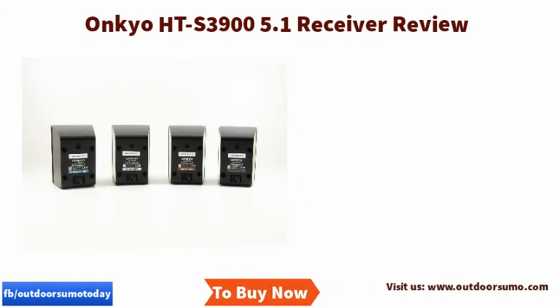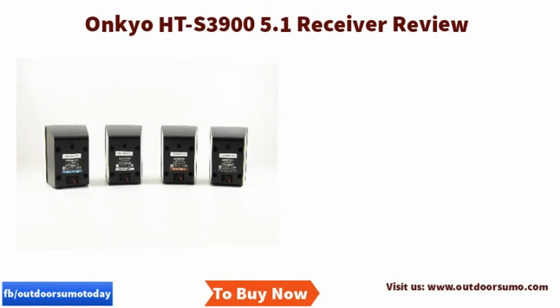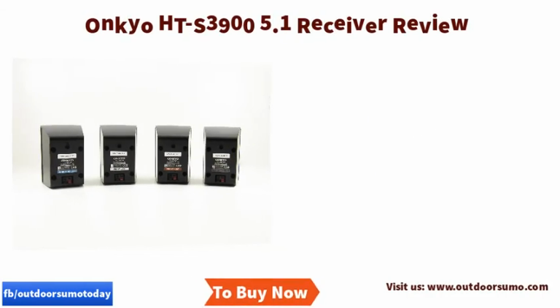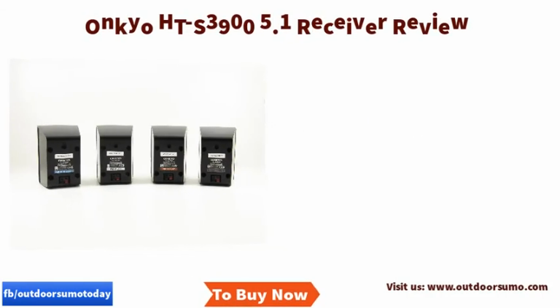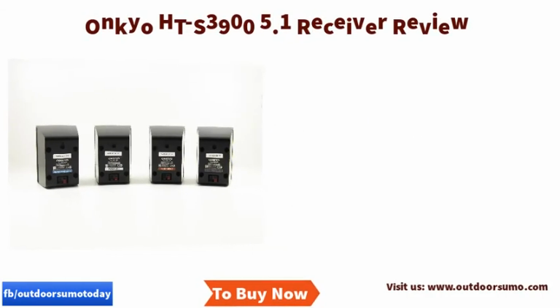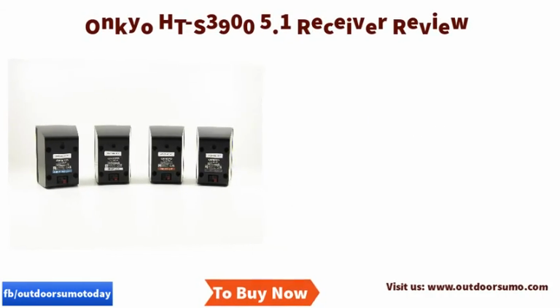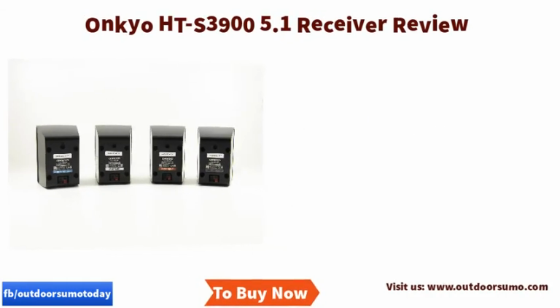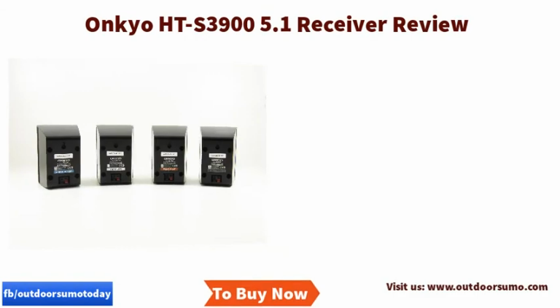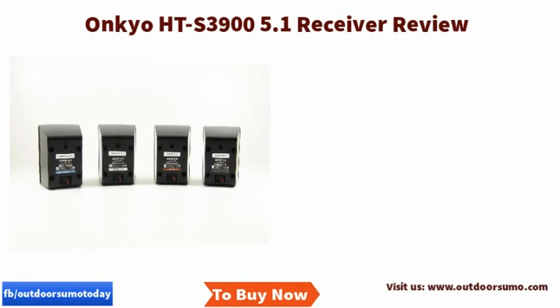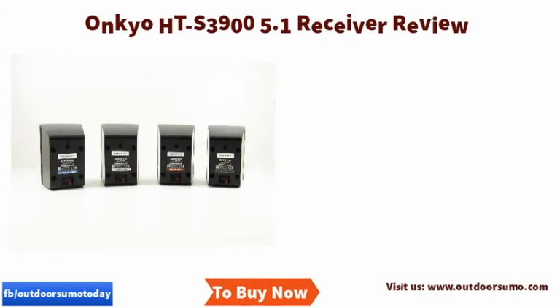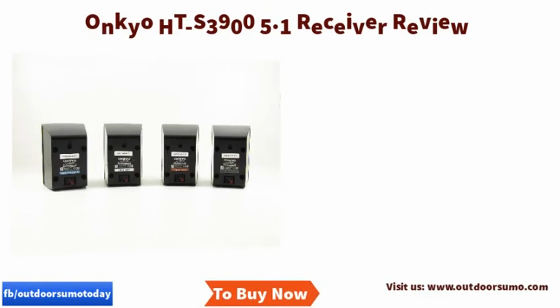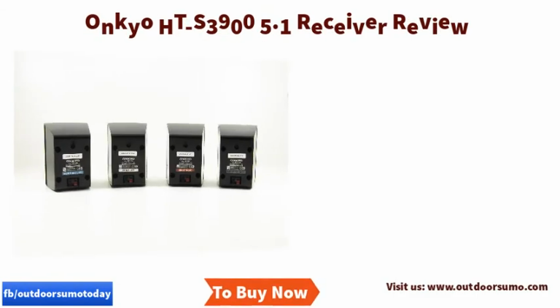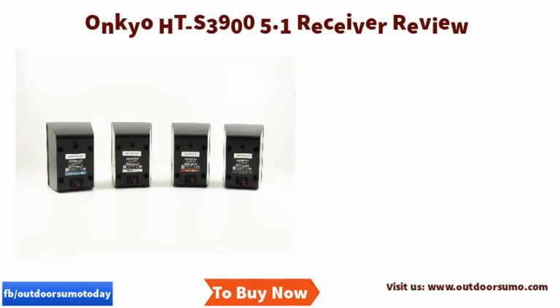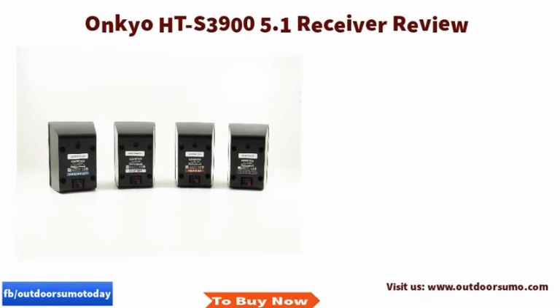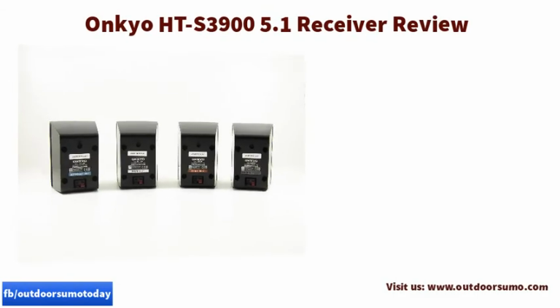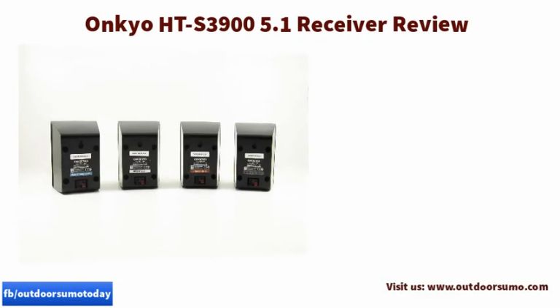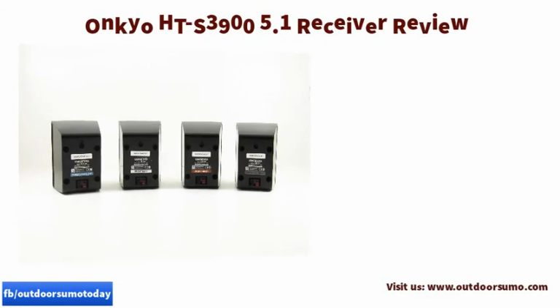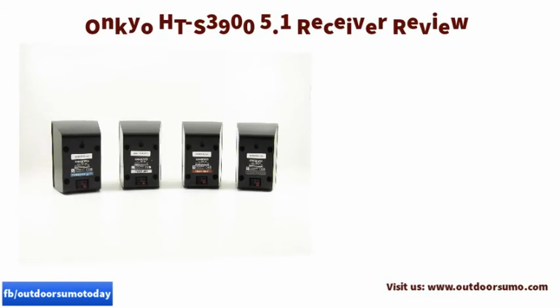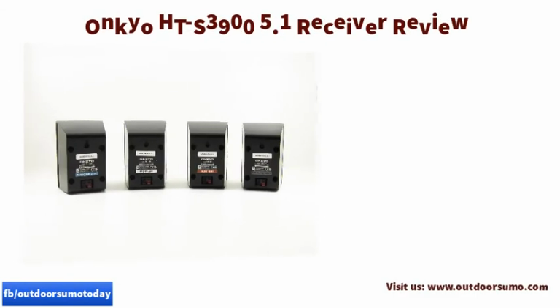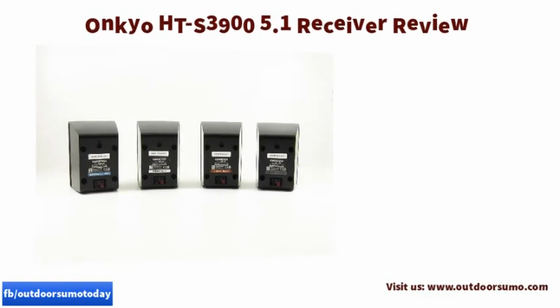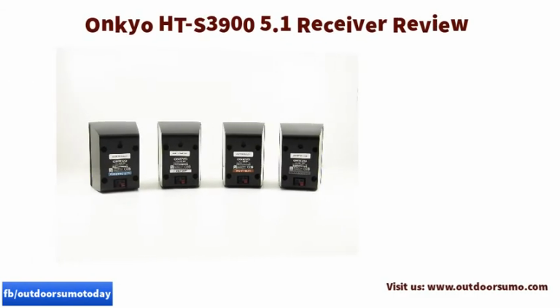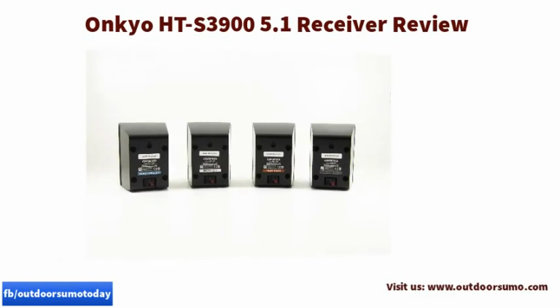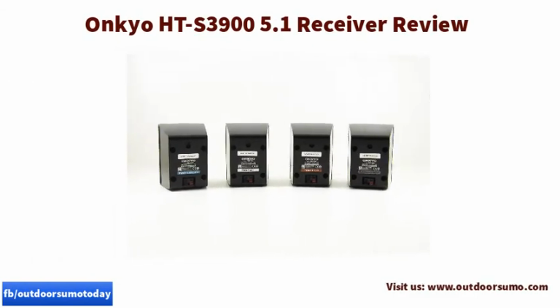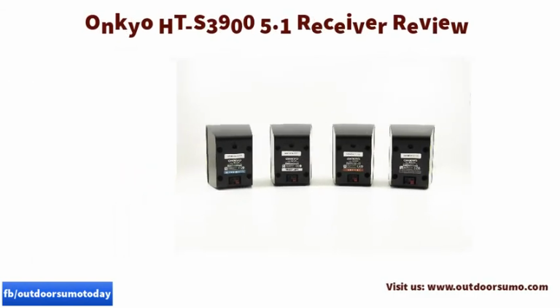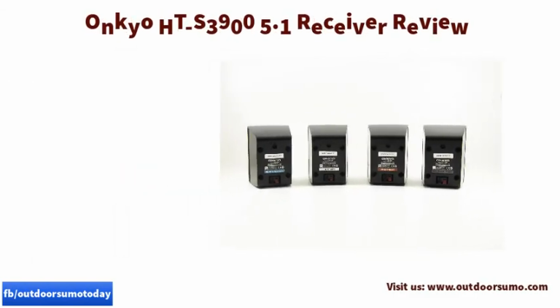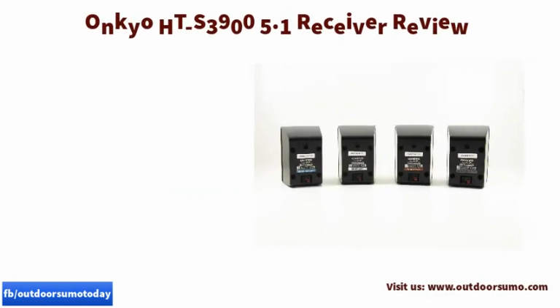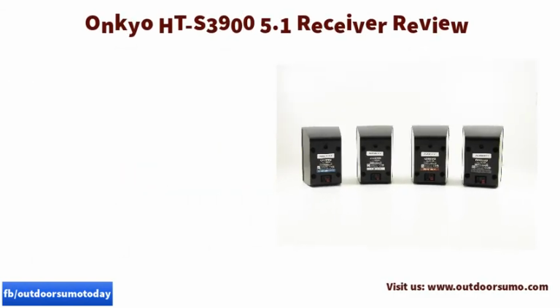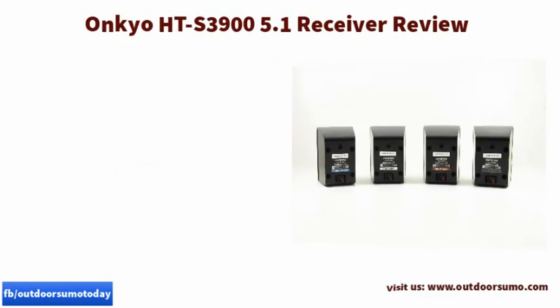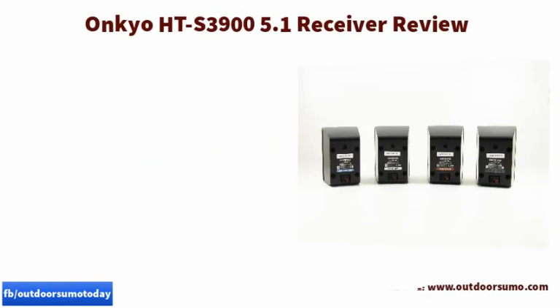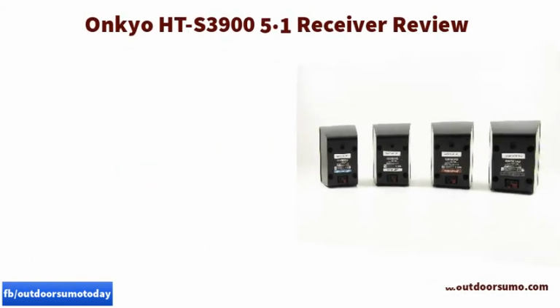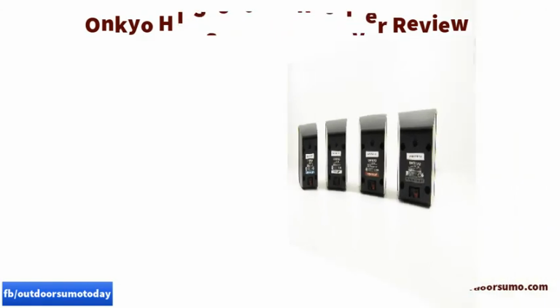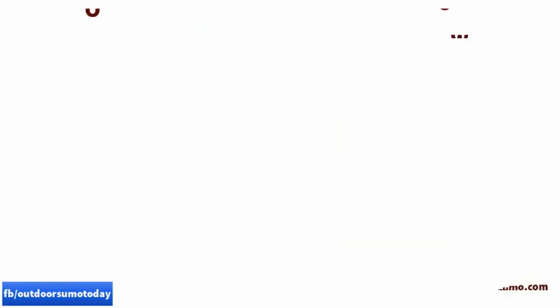Pros: powerful and clean sound, quality materials, design, and HDR enabled.